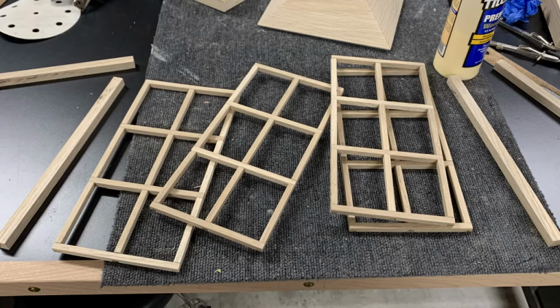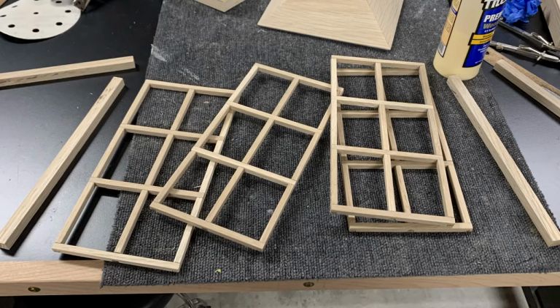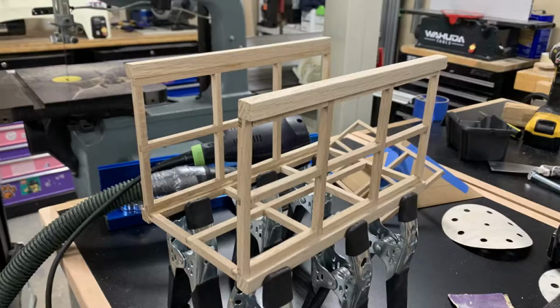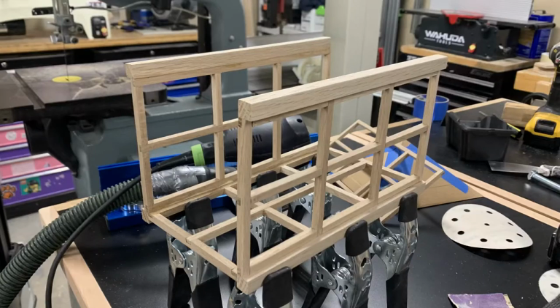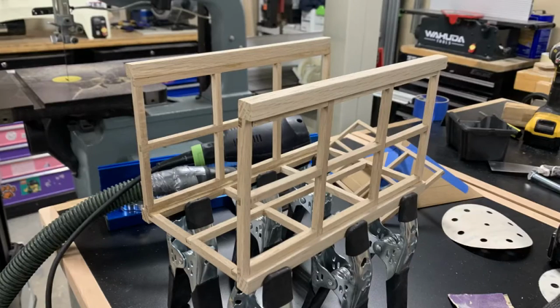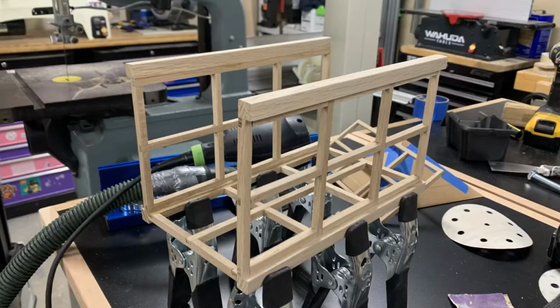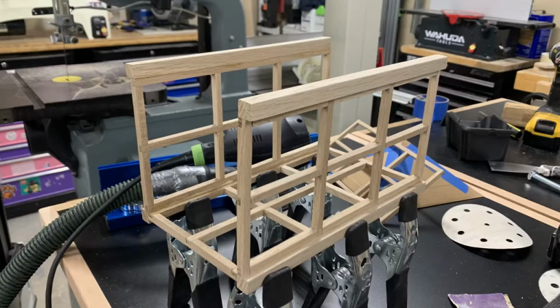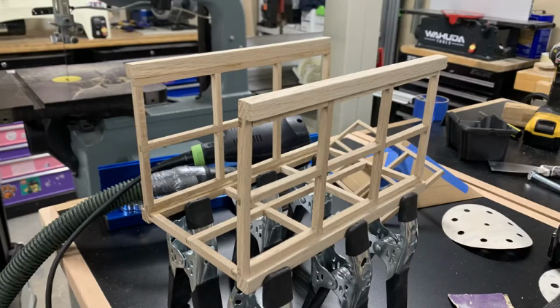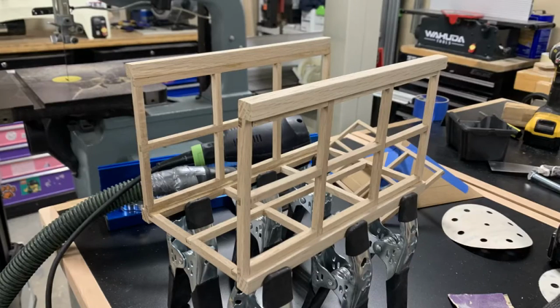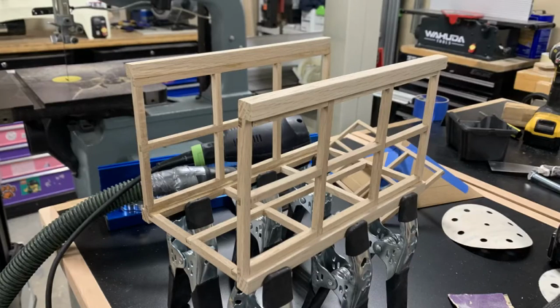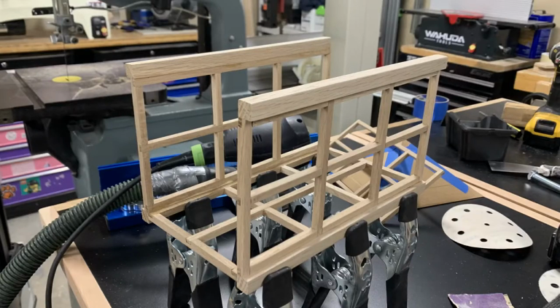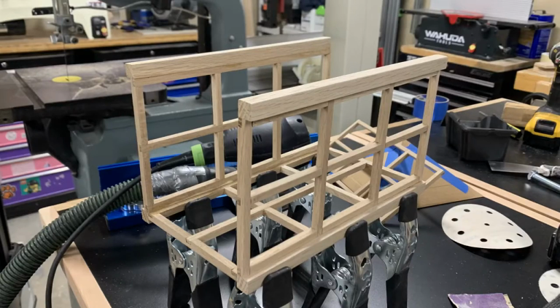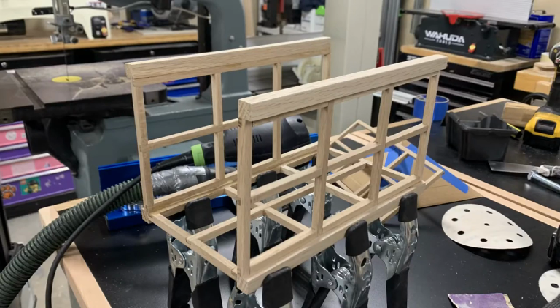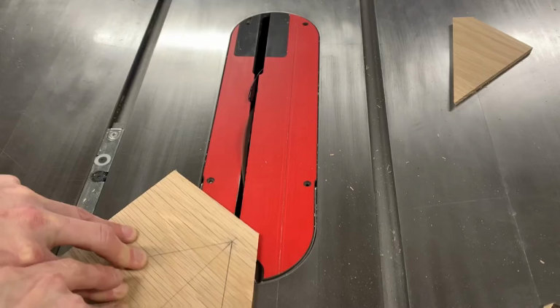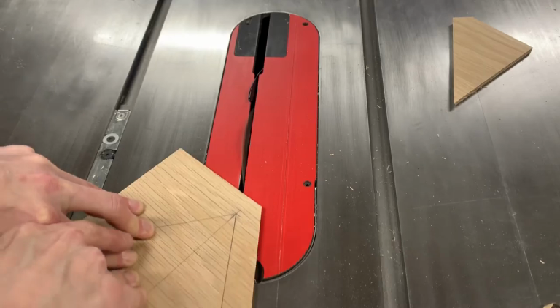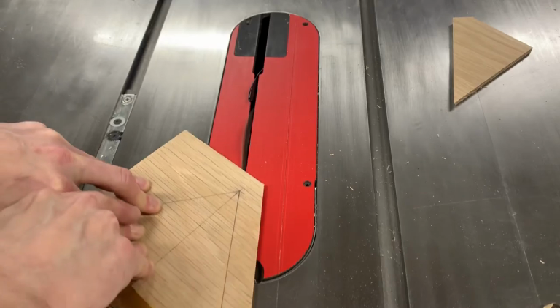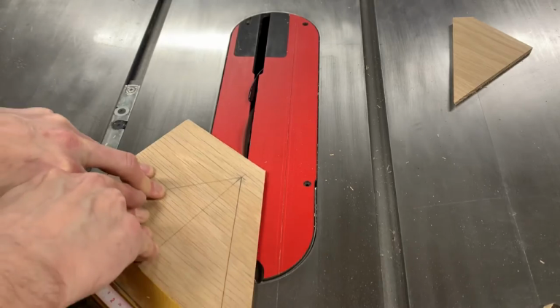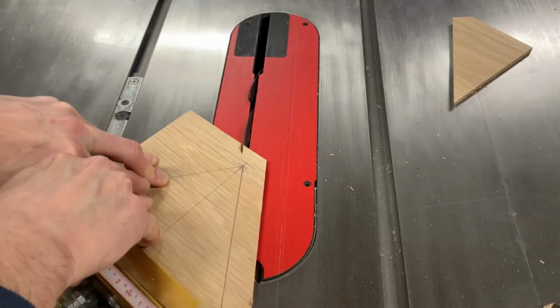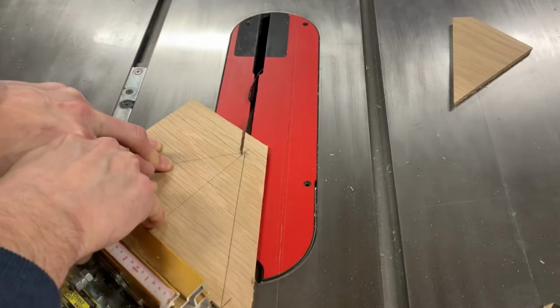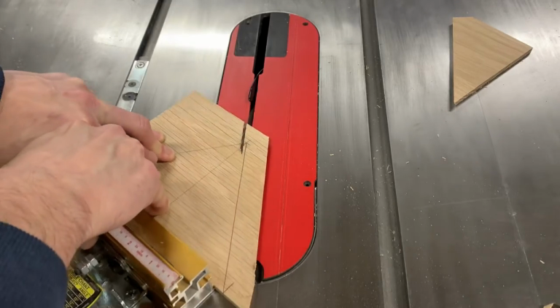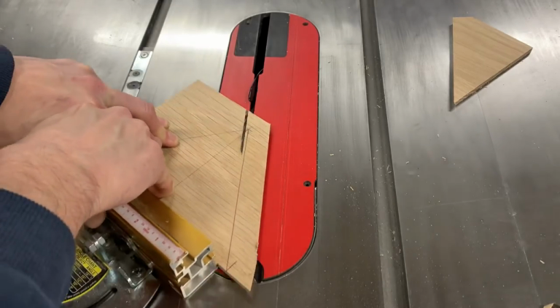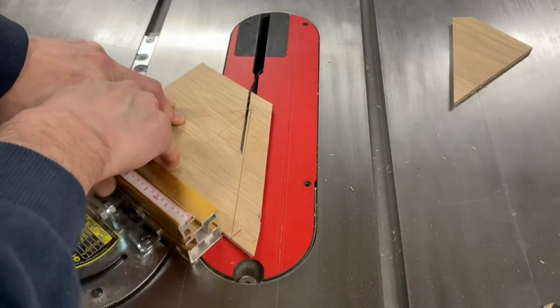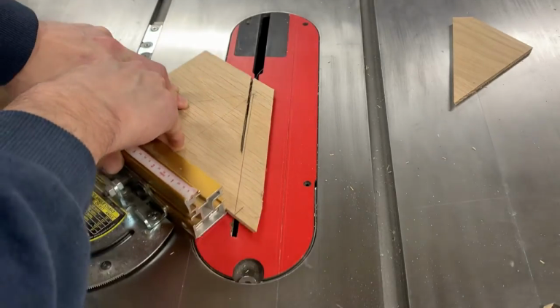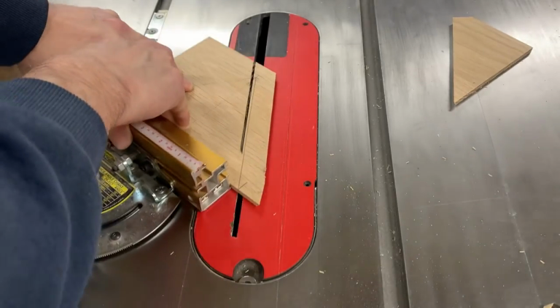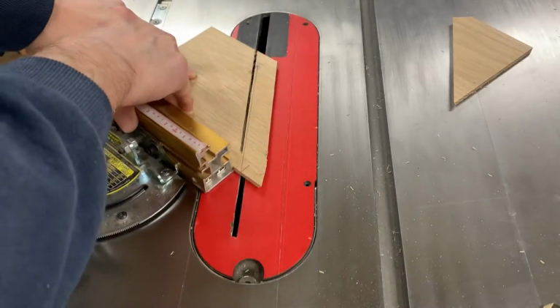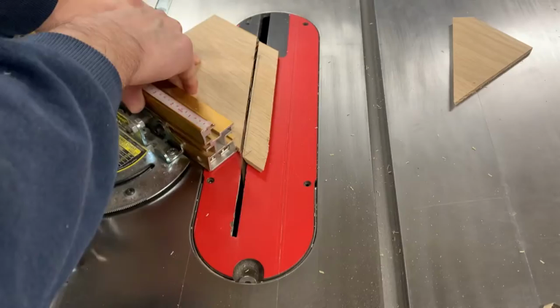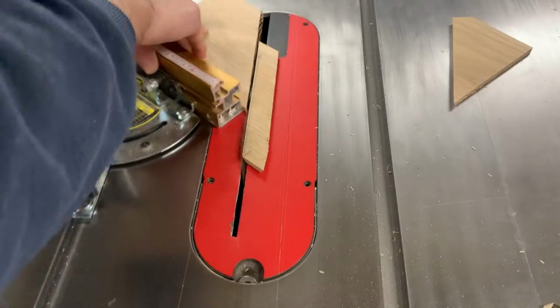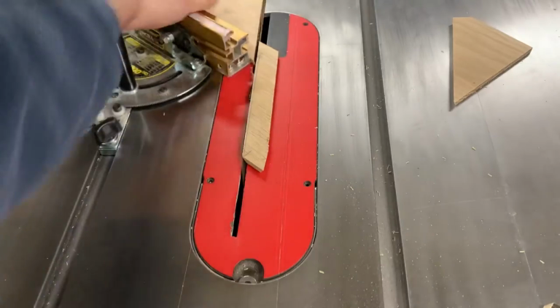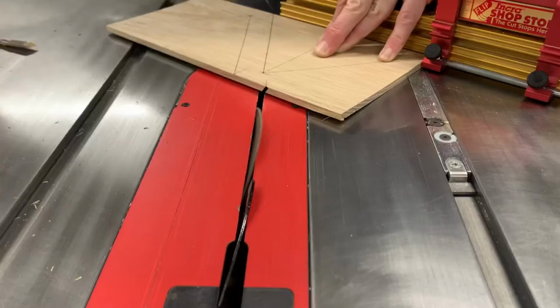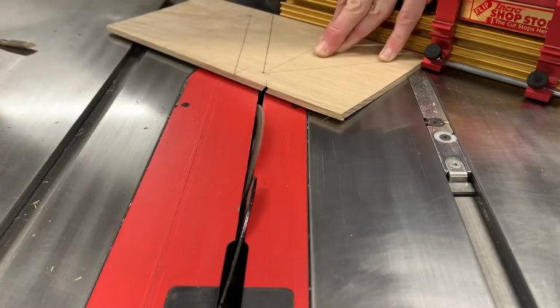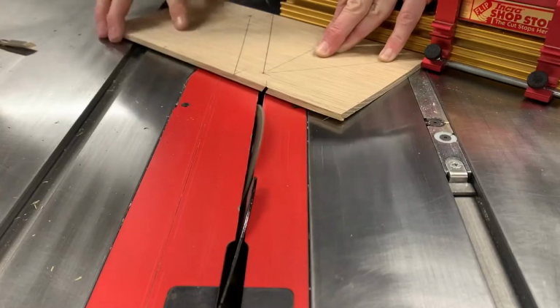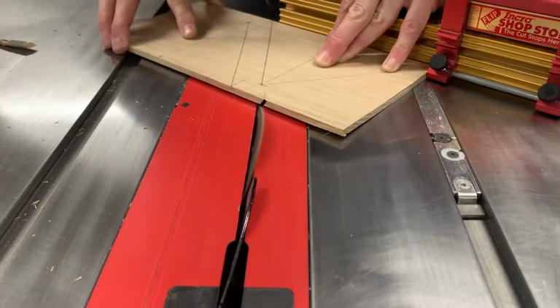I glued the panels together in steps, then glued three of the panels together to form a cage. With that glue drying, I turned my attention to the top.